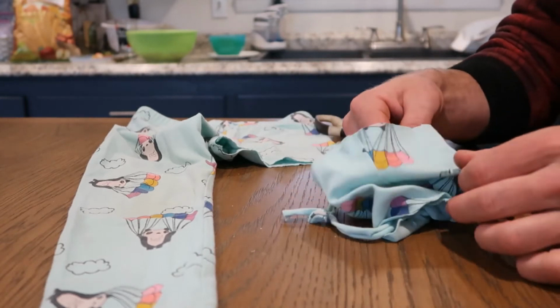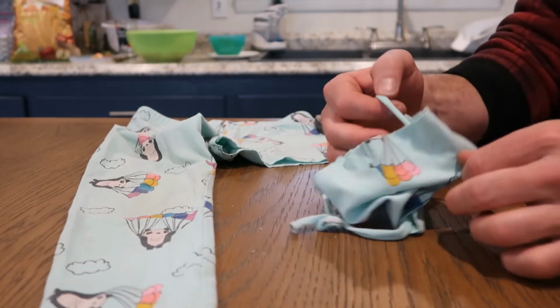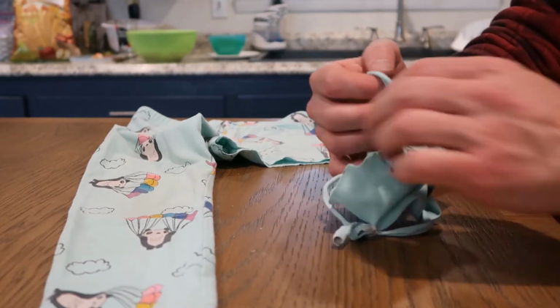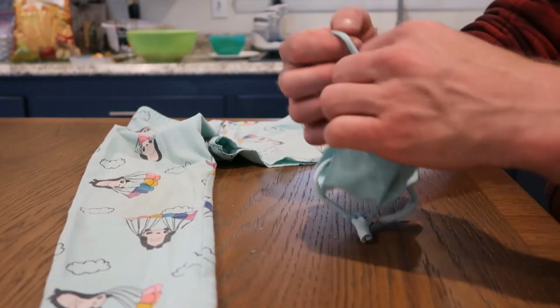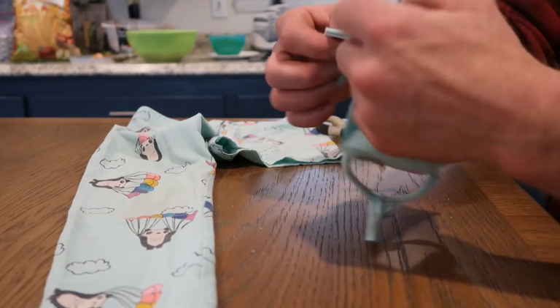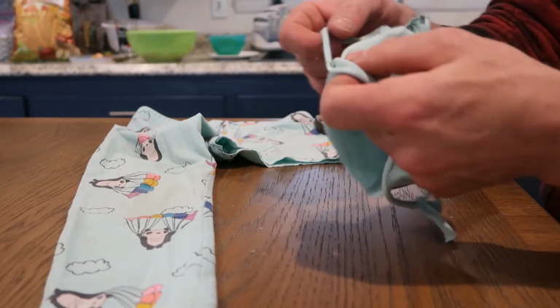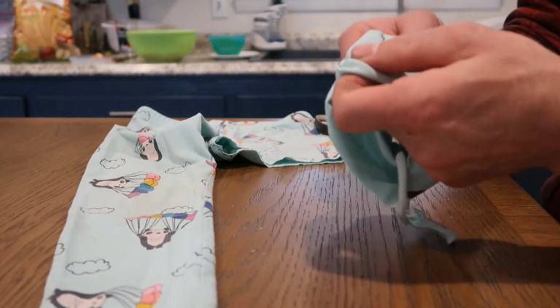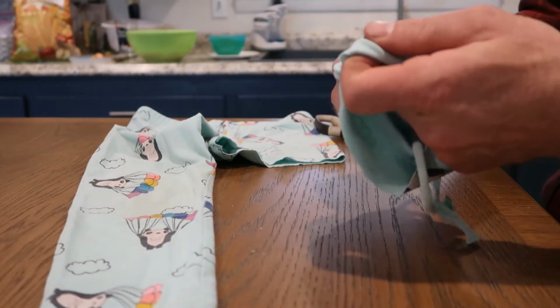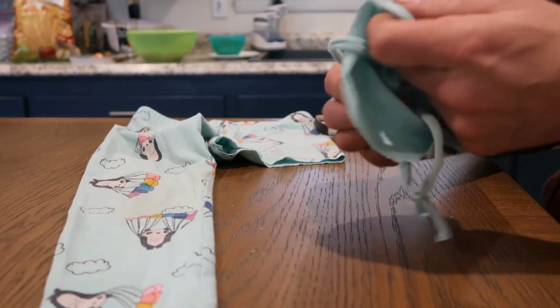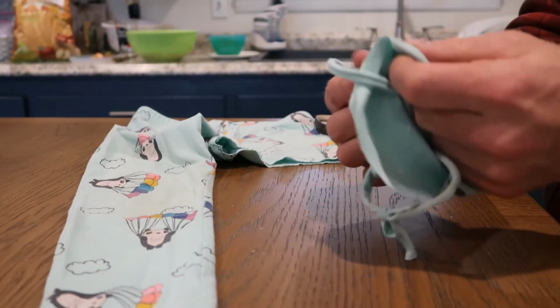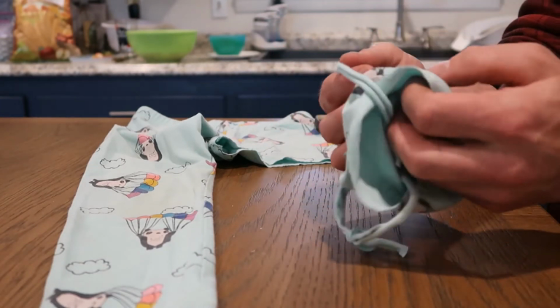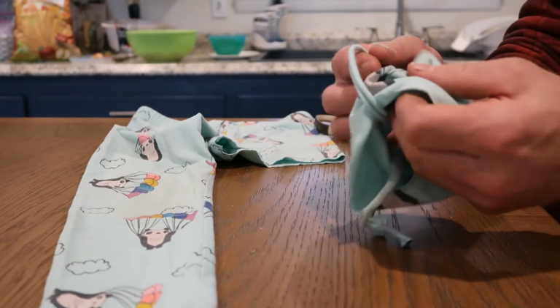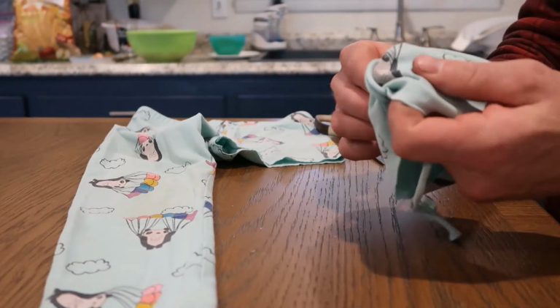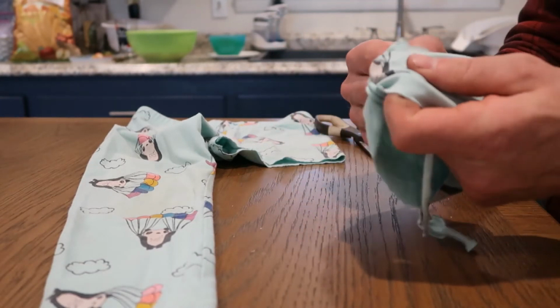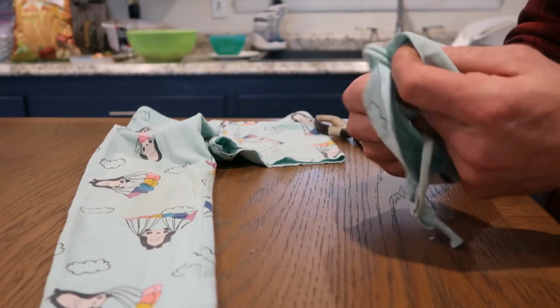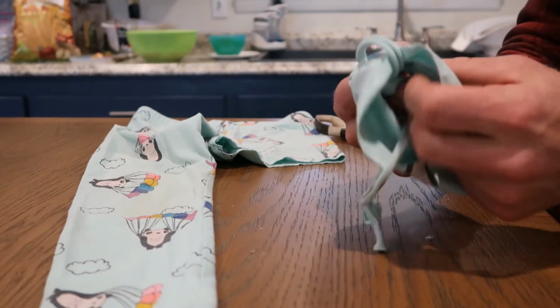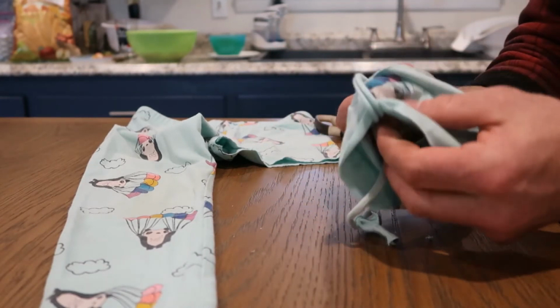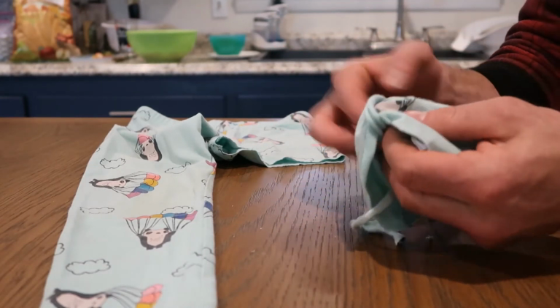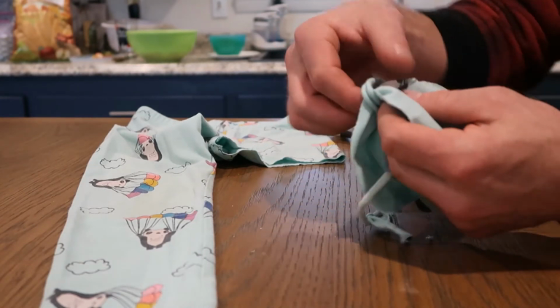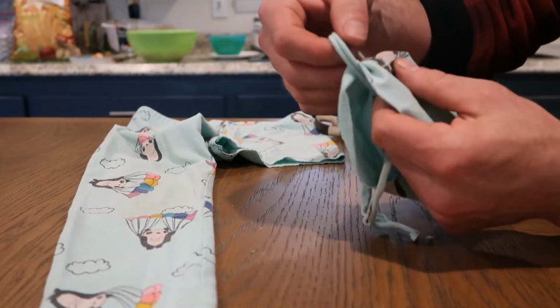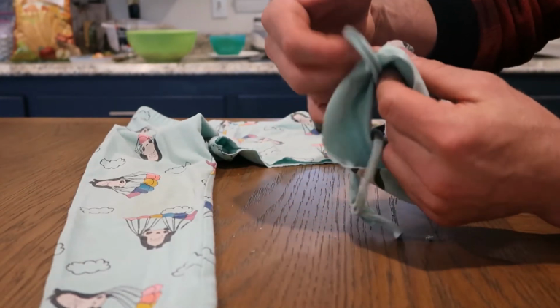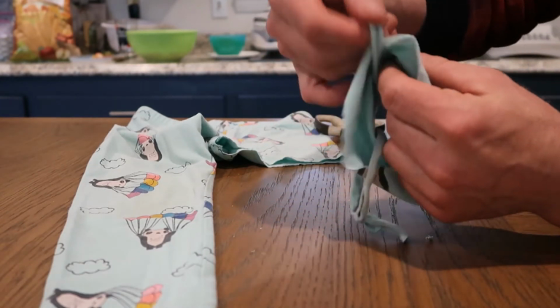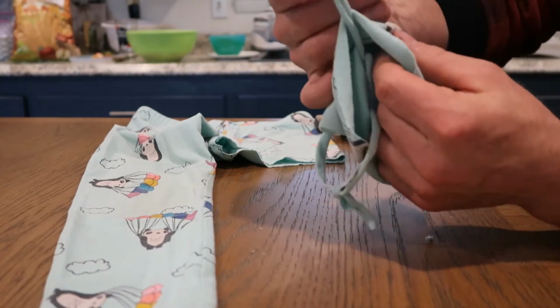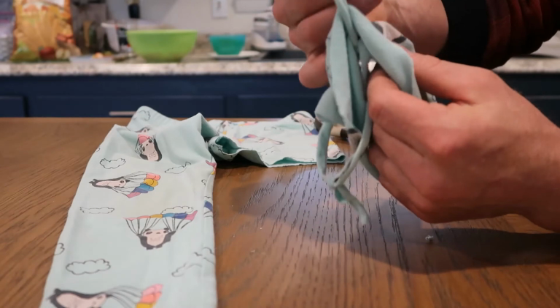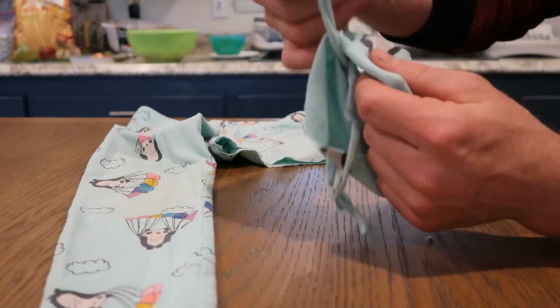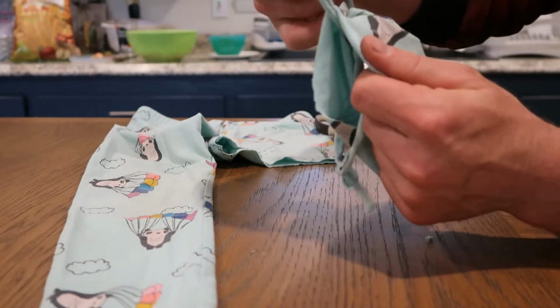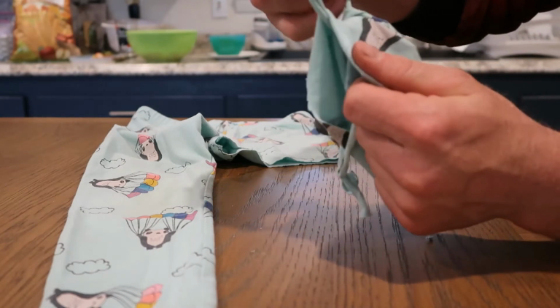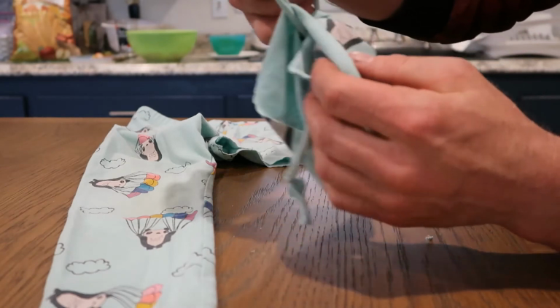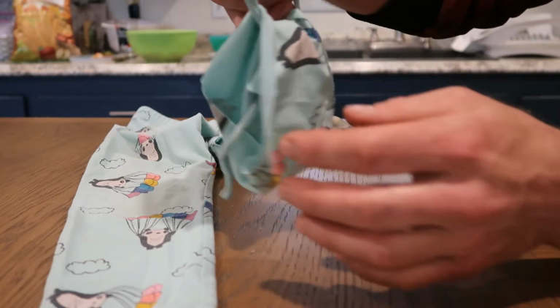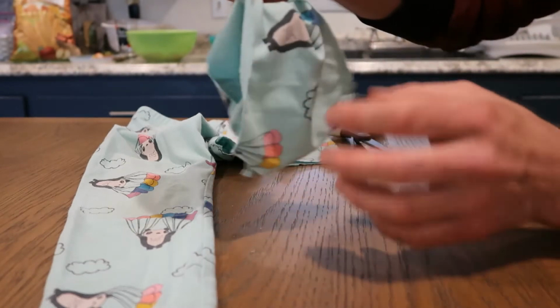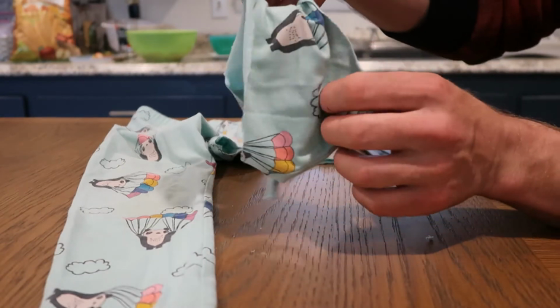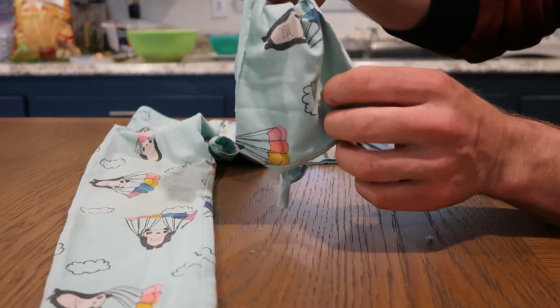Then rotate them so that the knot is on the inside, leaving just the fabric part to the outside.